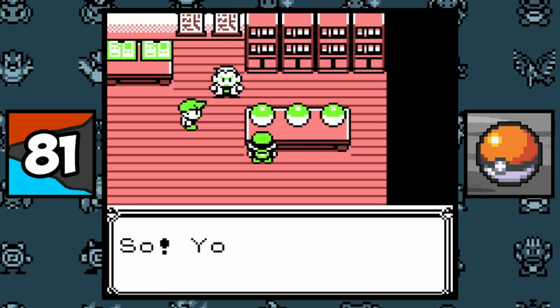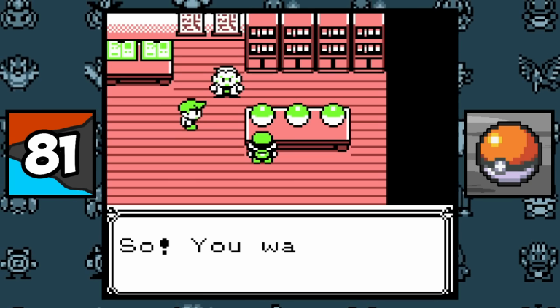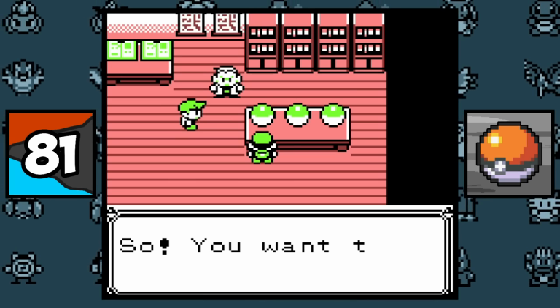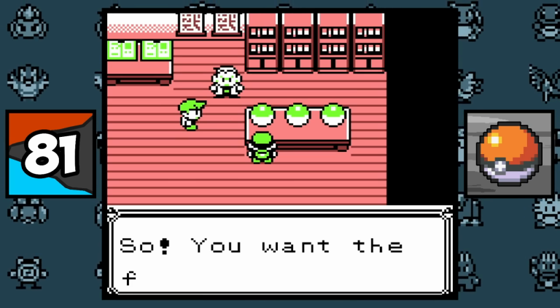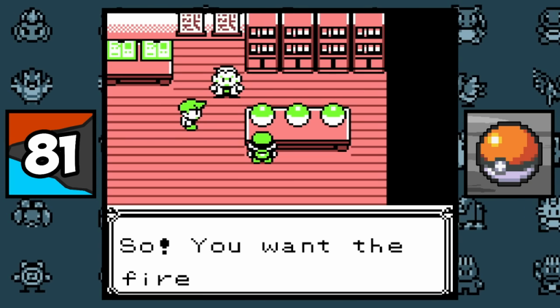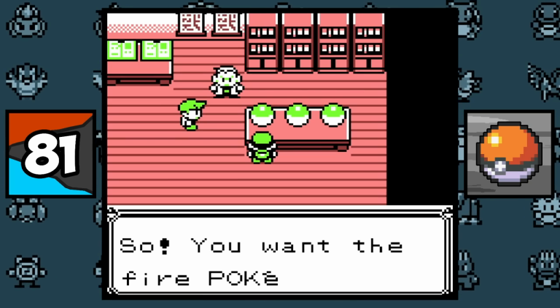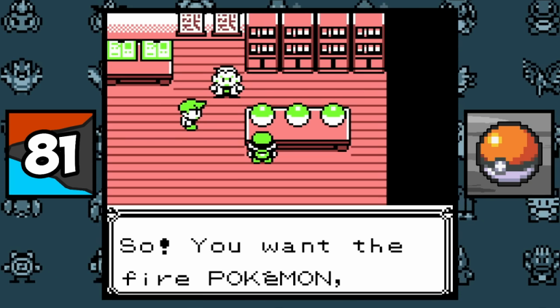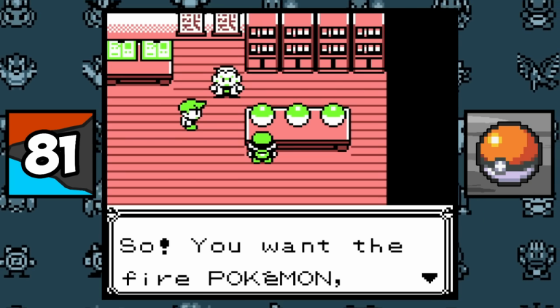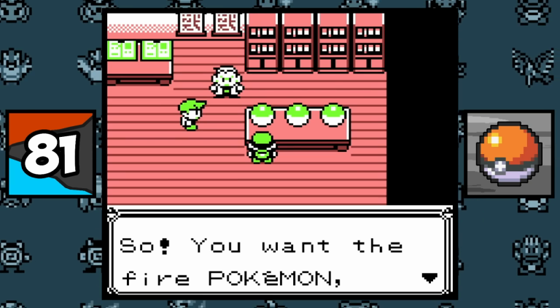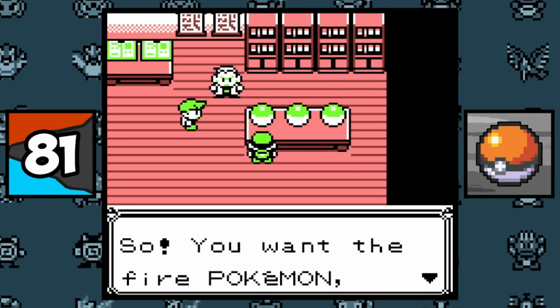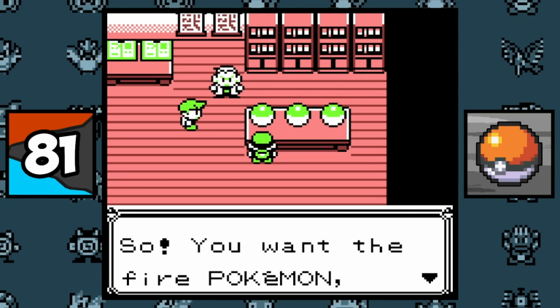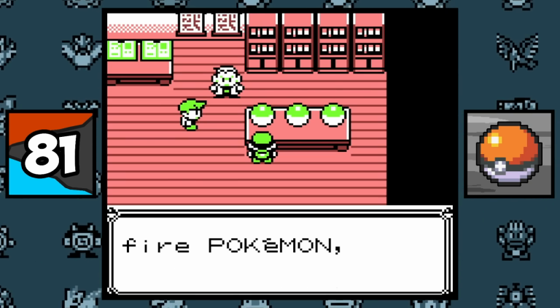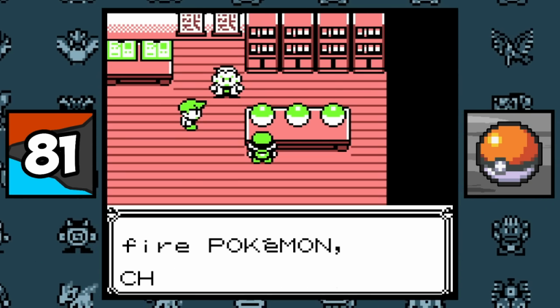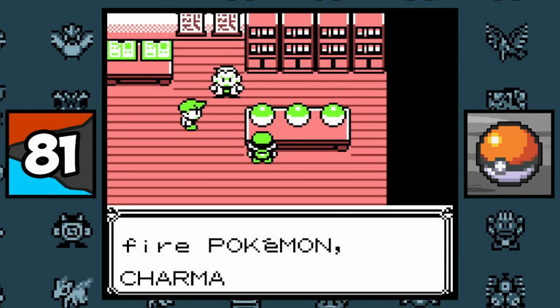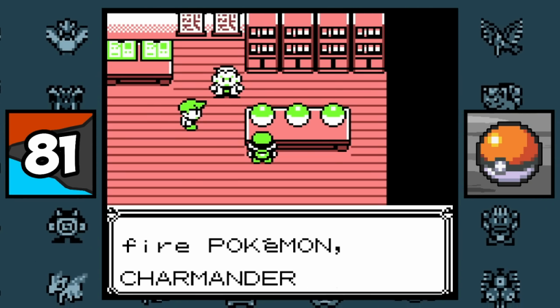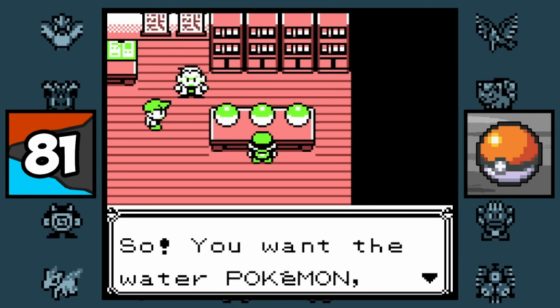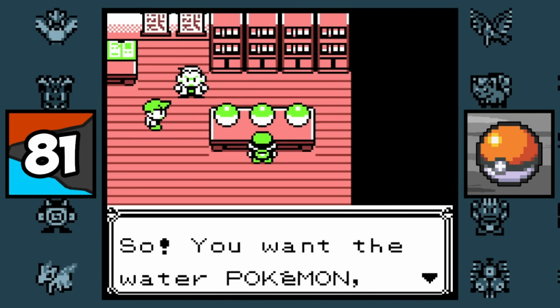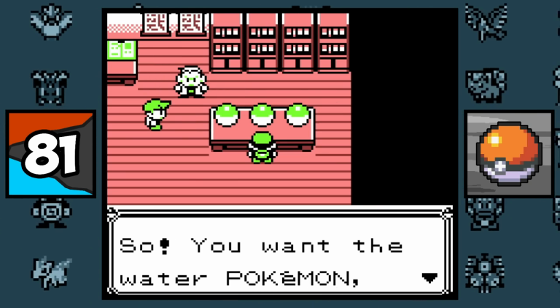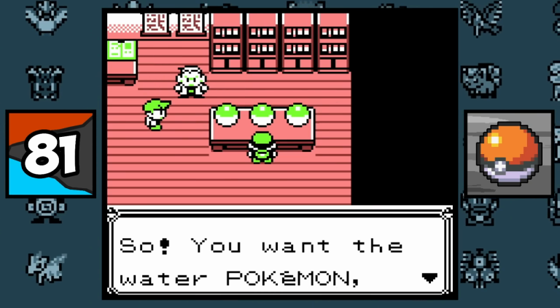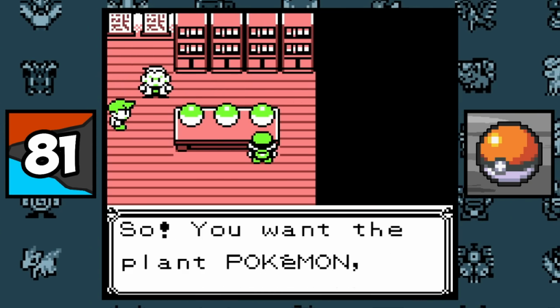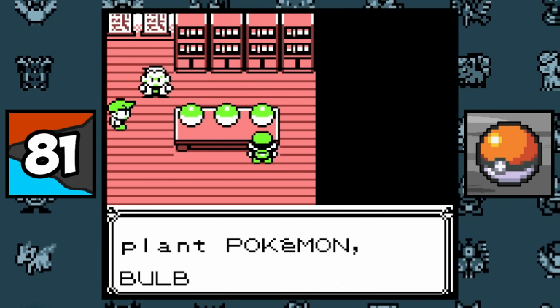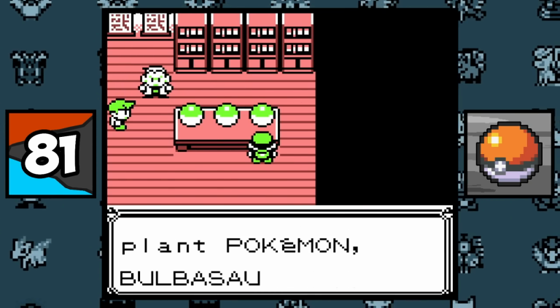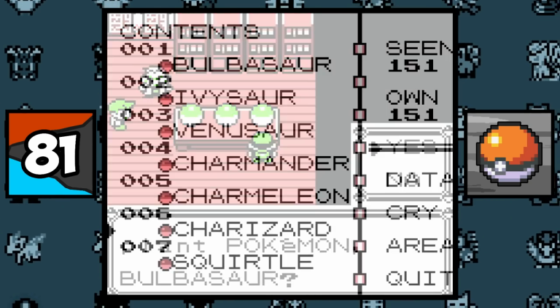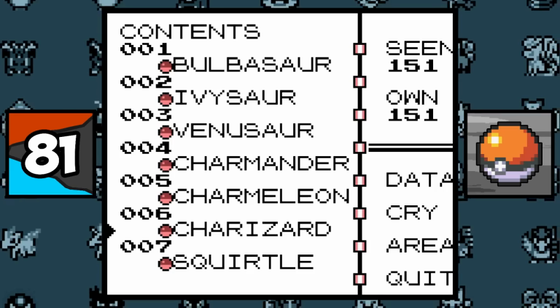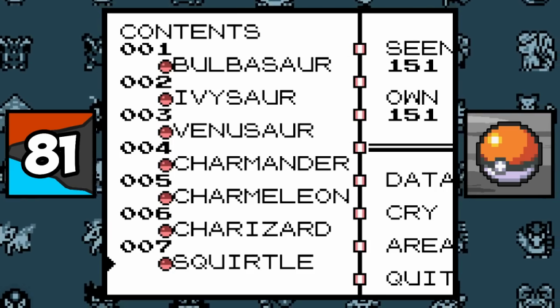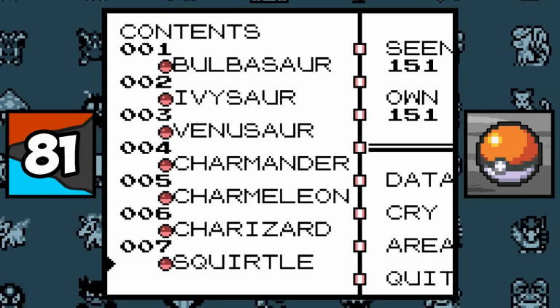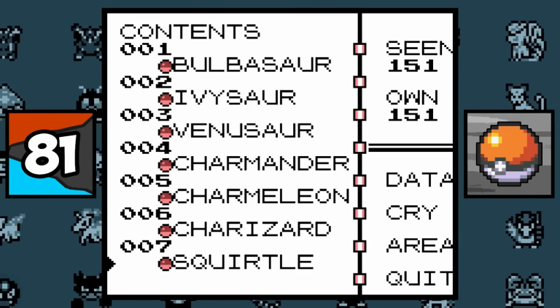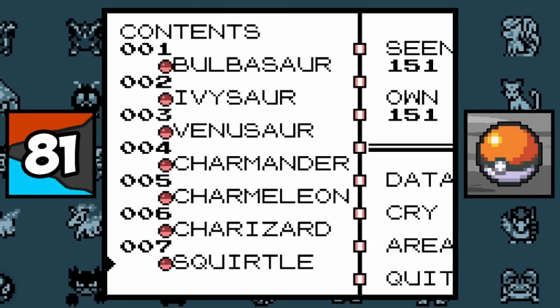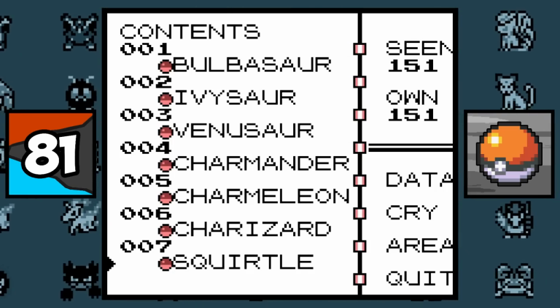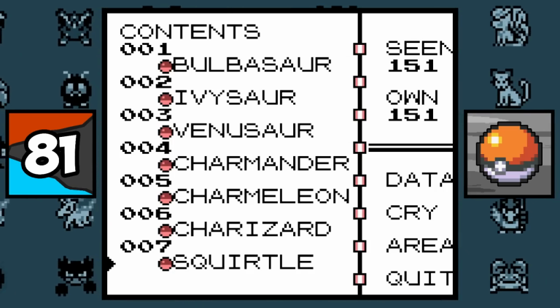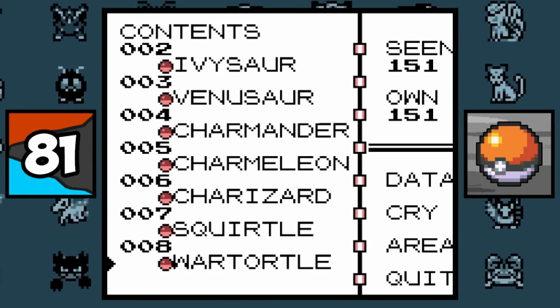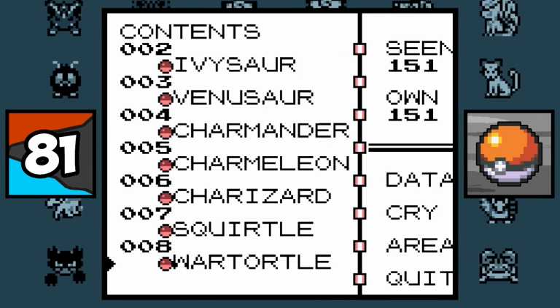In the first two generations, the starter Pokemon were ordered Fire, Water, and Grass, even though it's the opposite in the Pokedex.